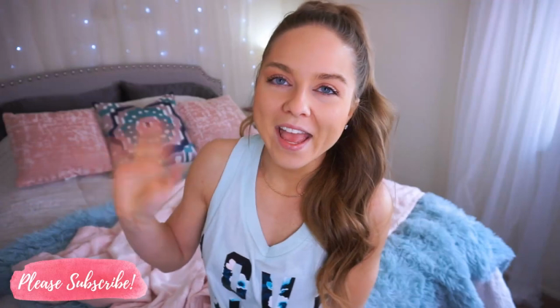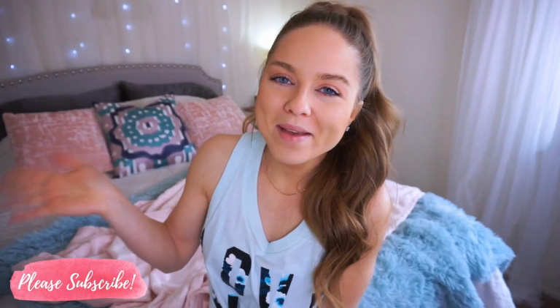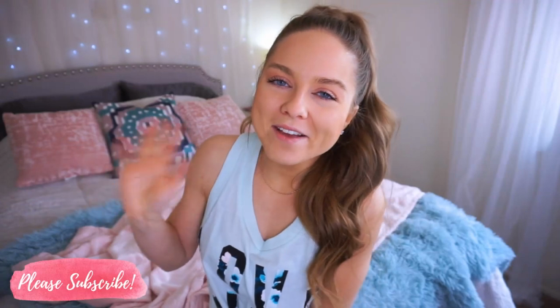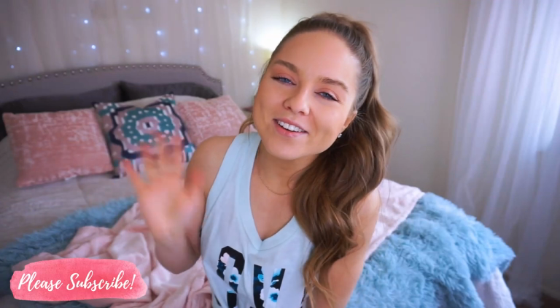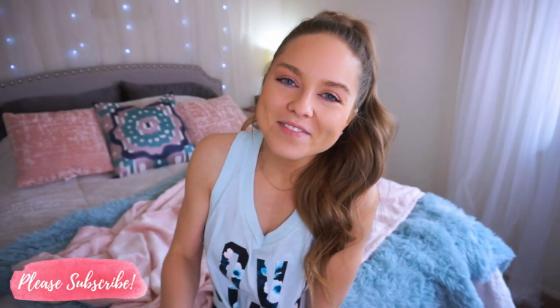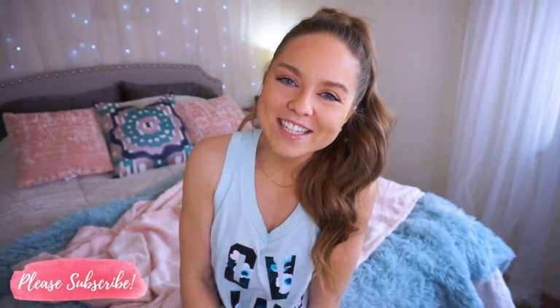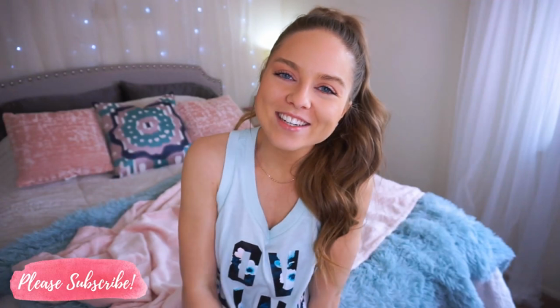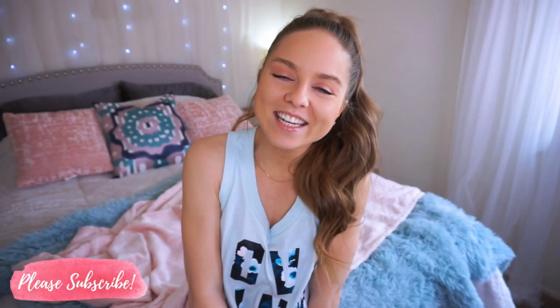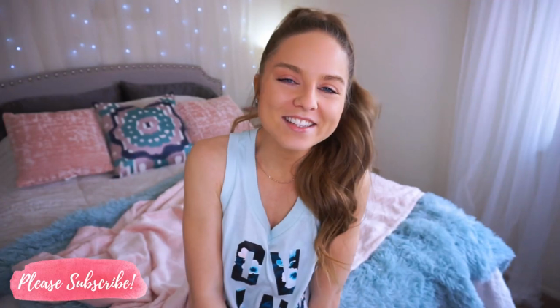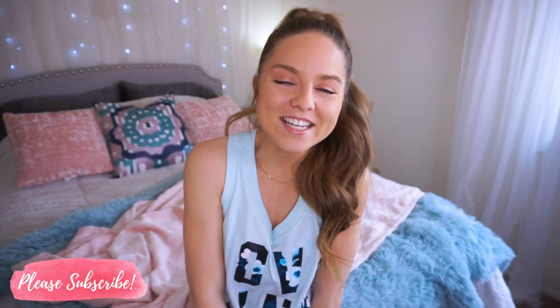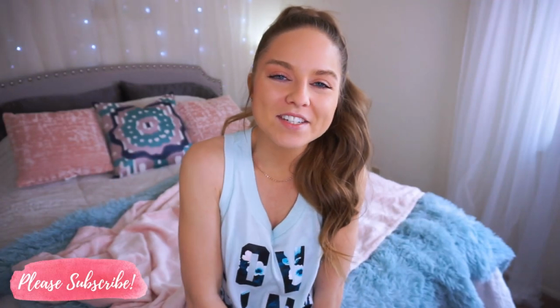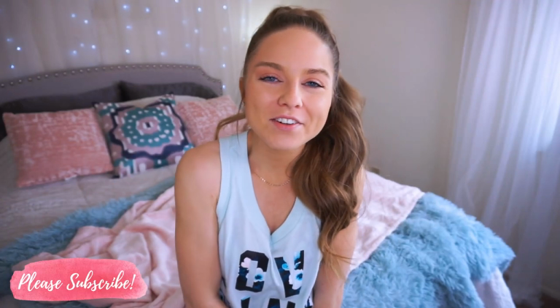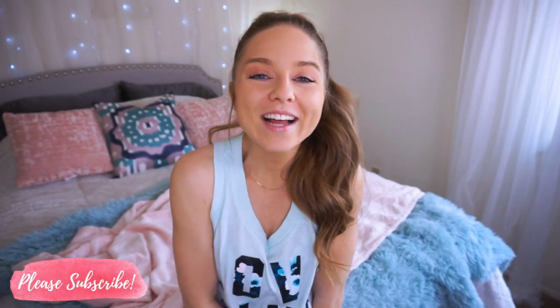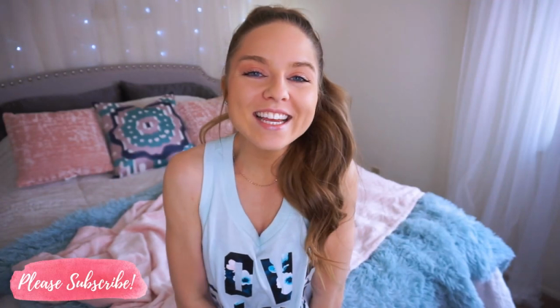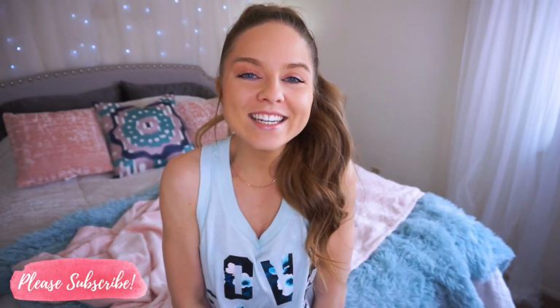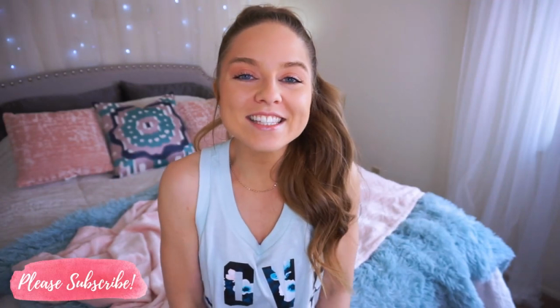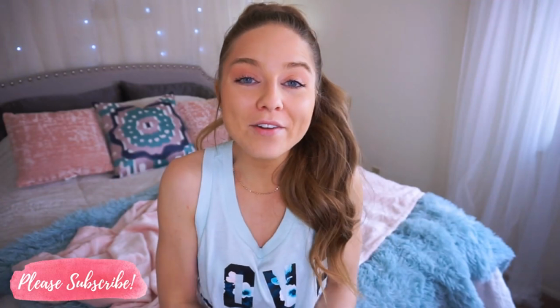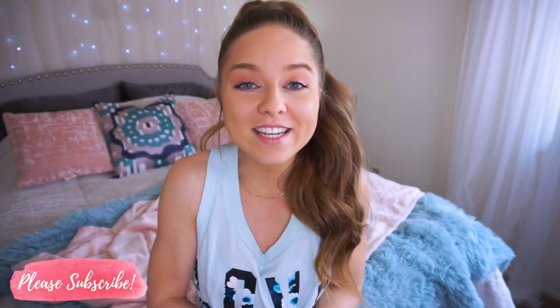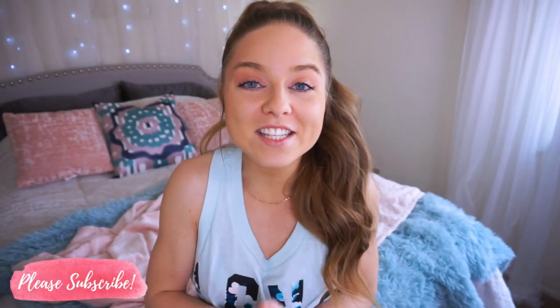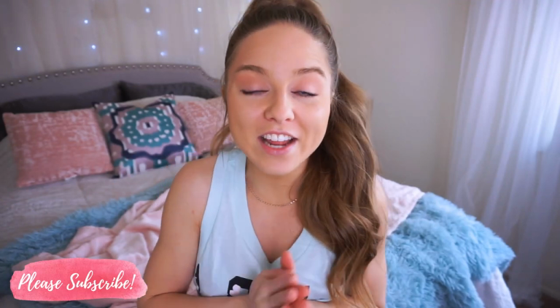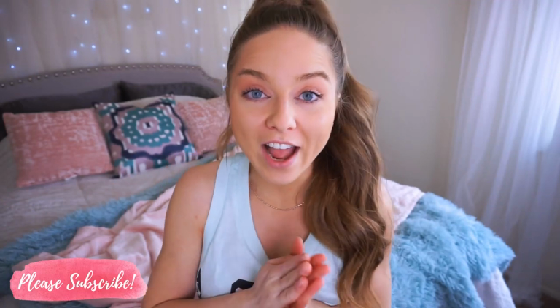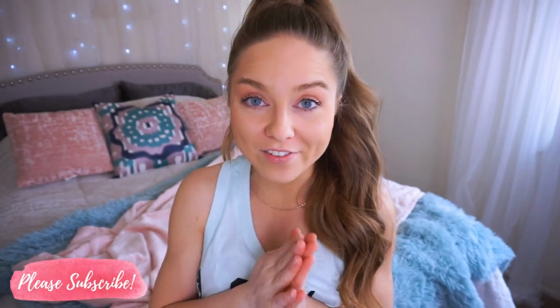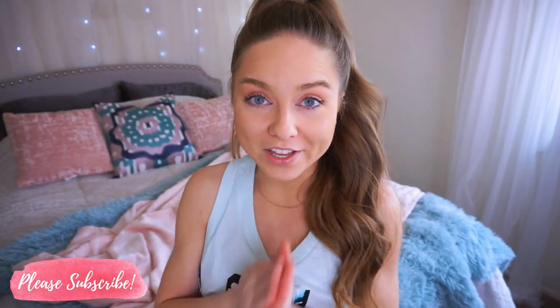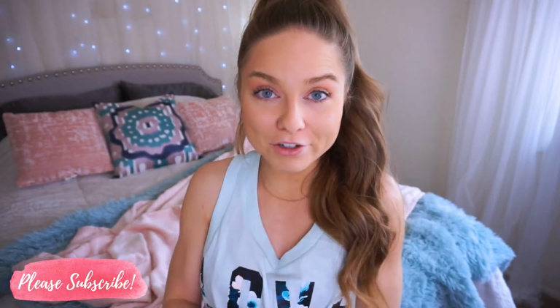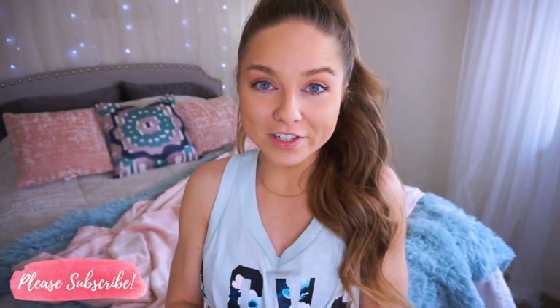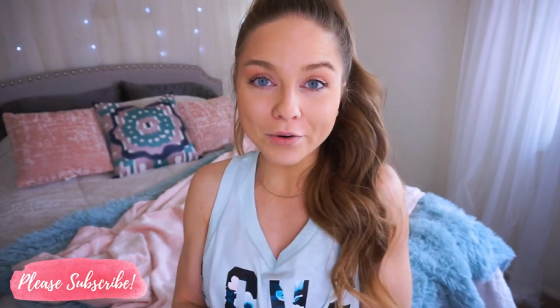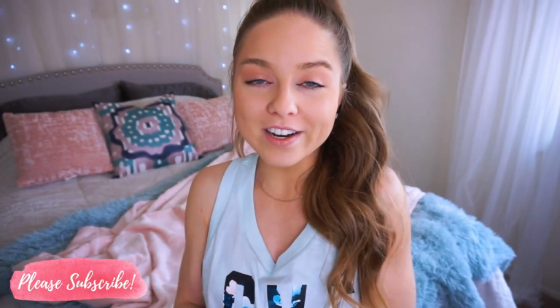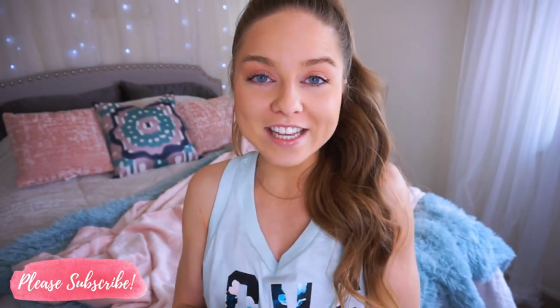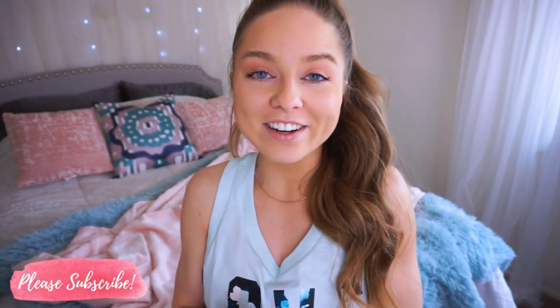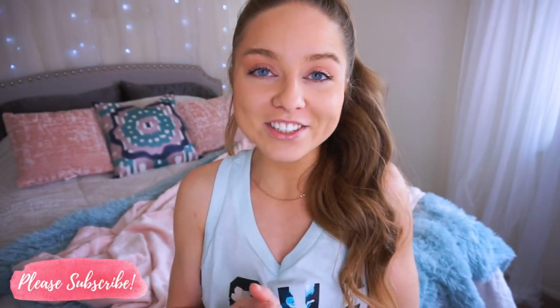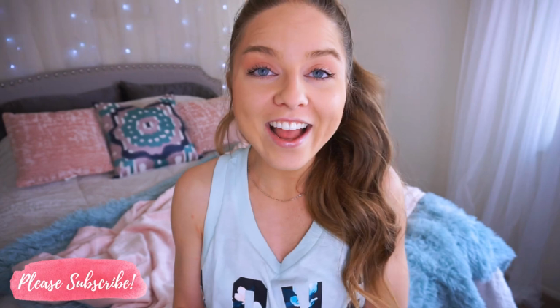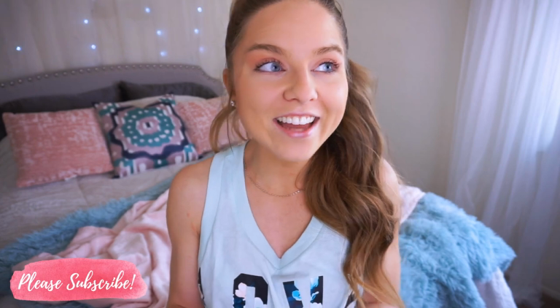Hey babes! Welcome back to my channel. Thanks so much for watching. So in today's video I have a huge Victoria's Secret try-on.